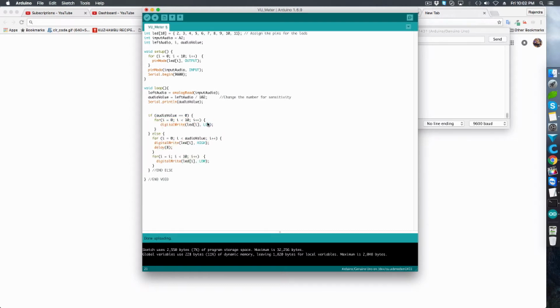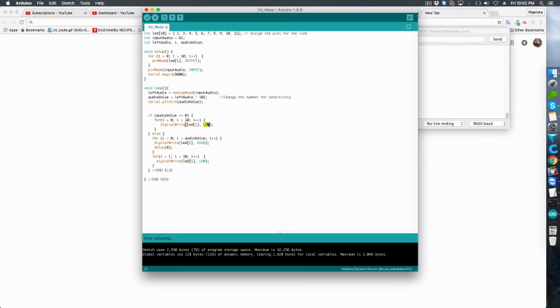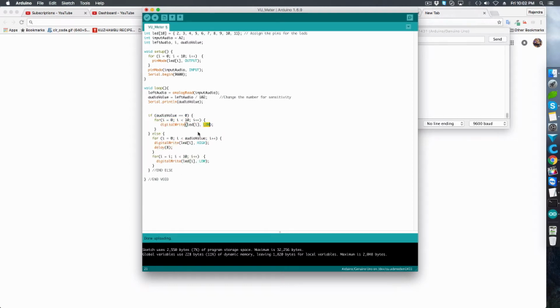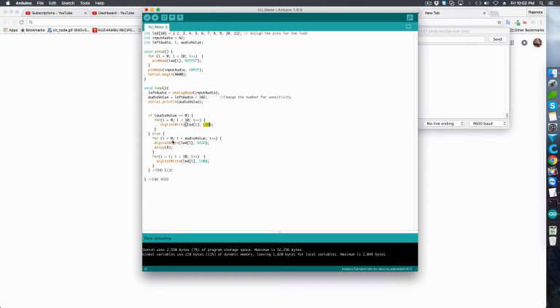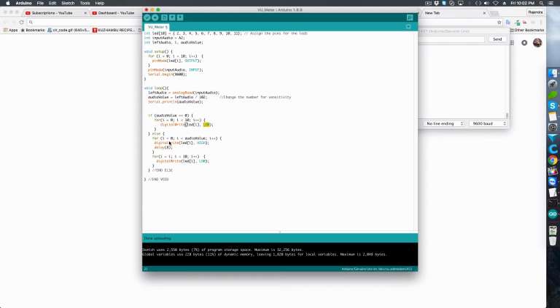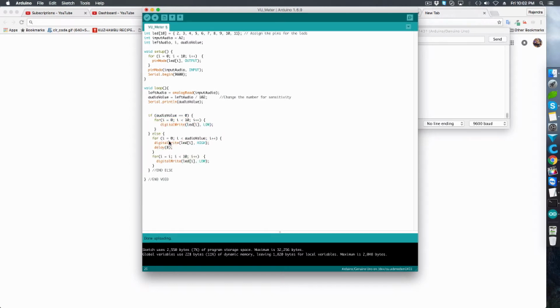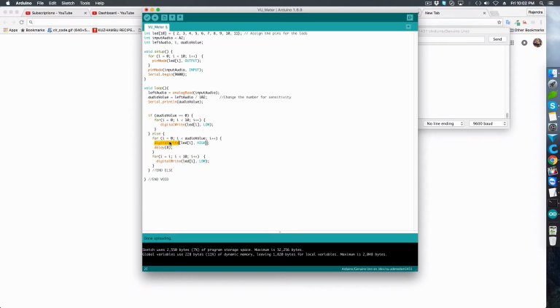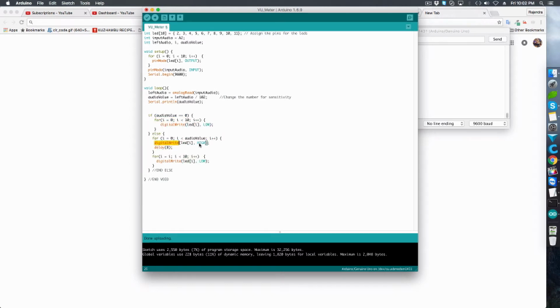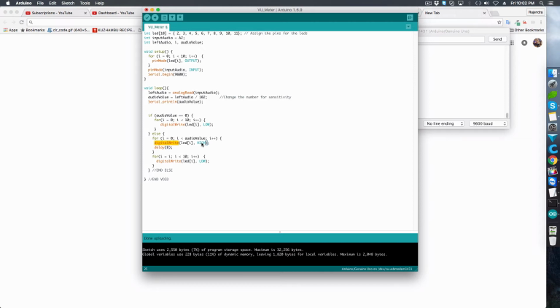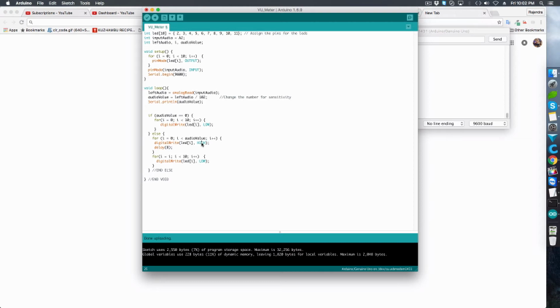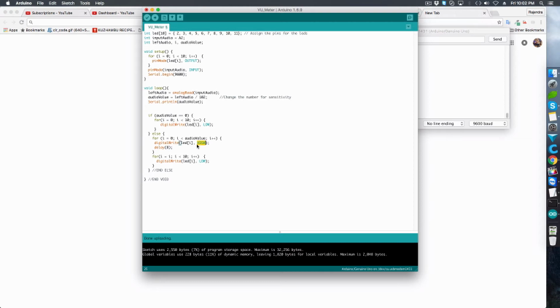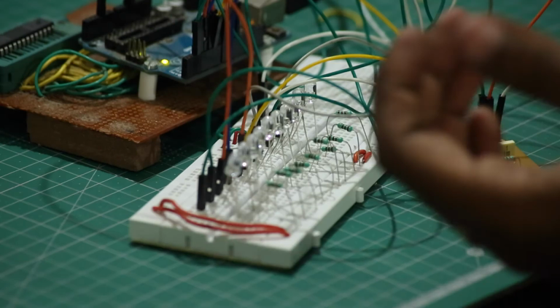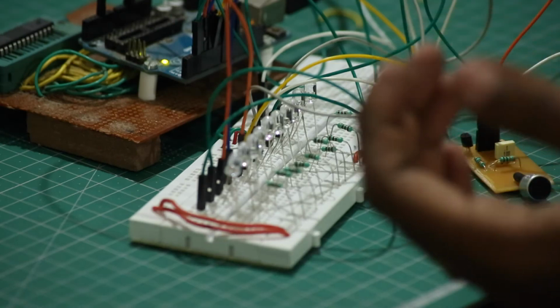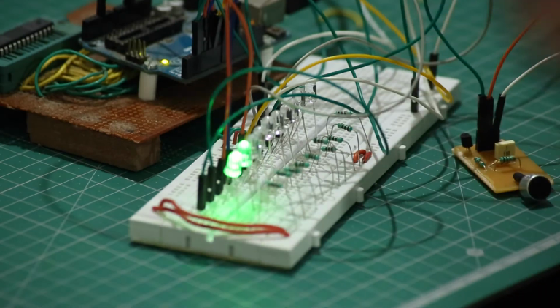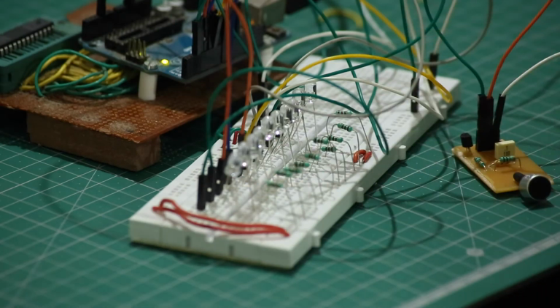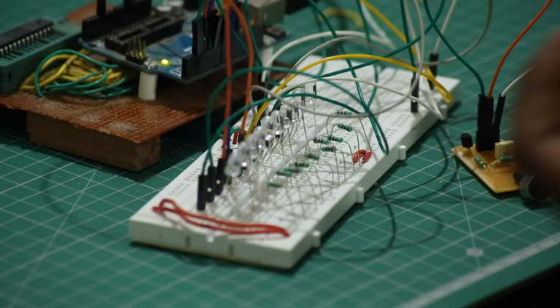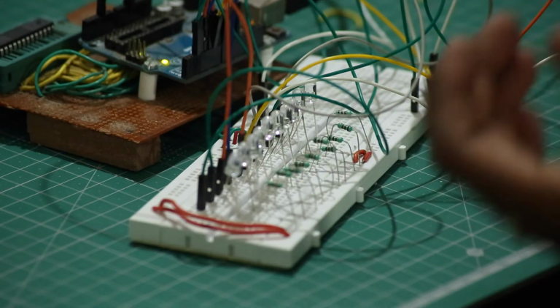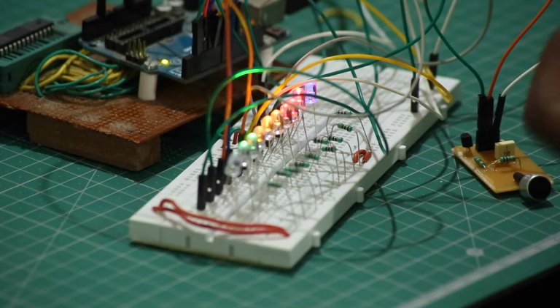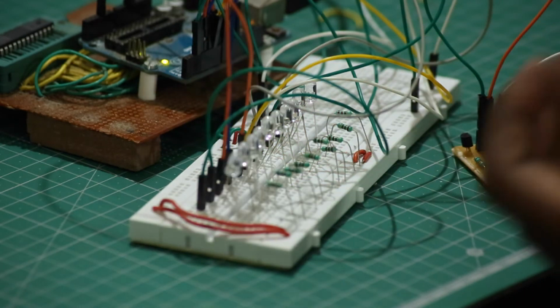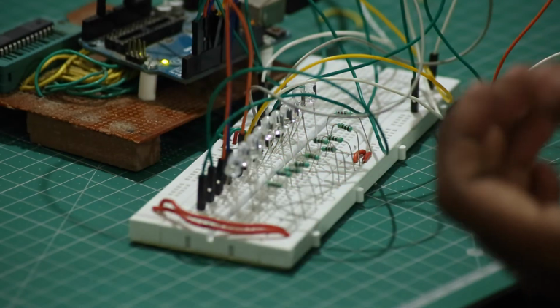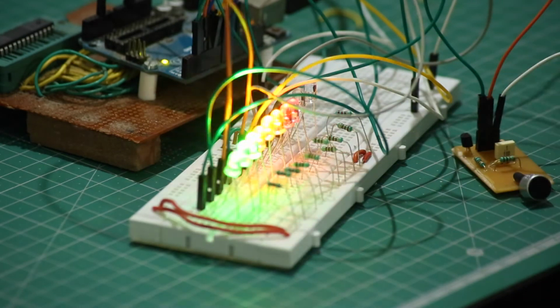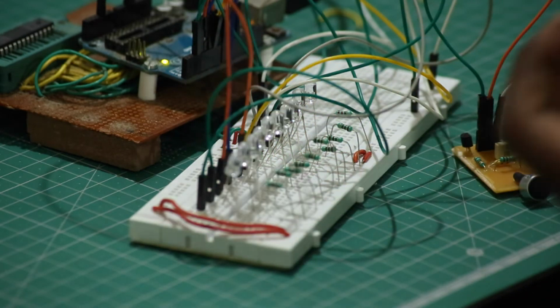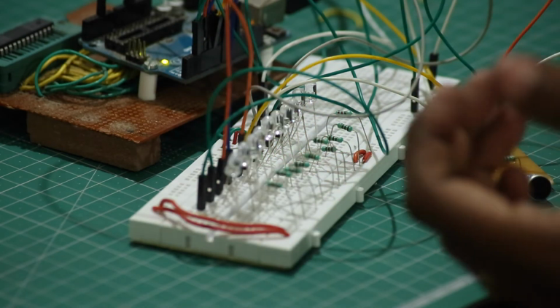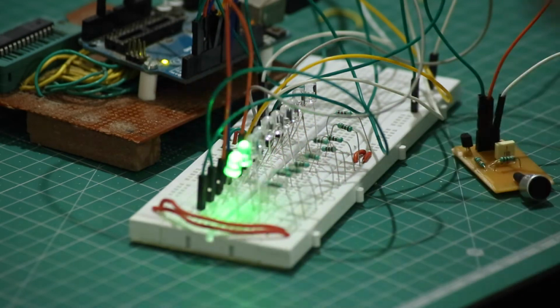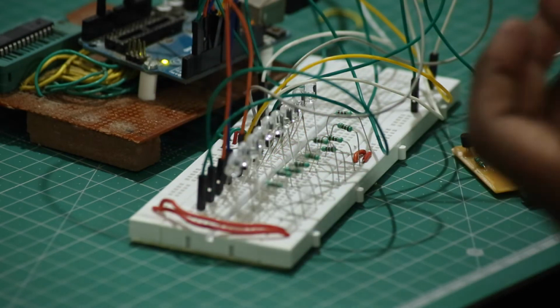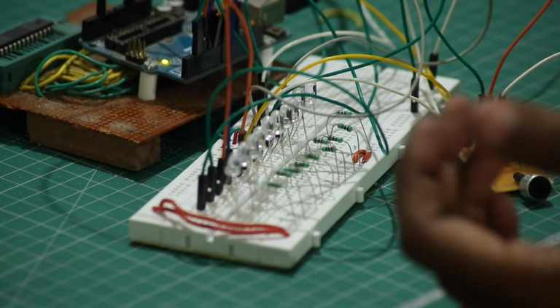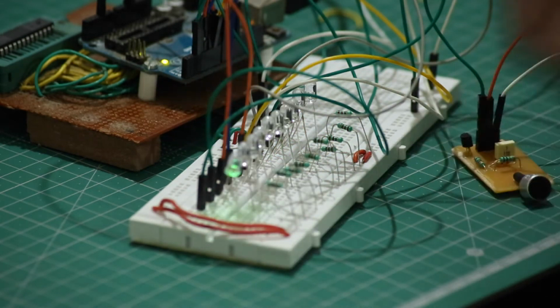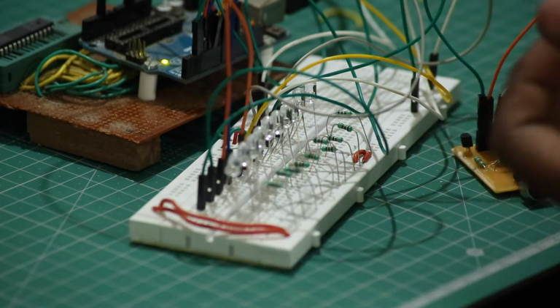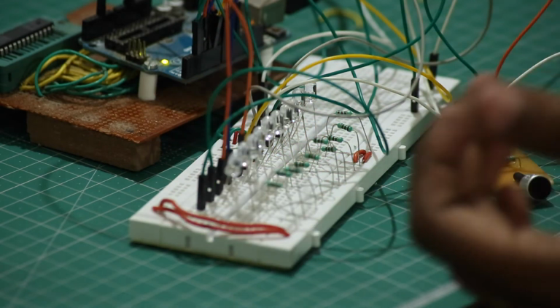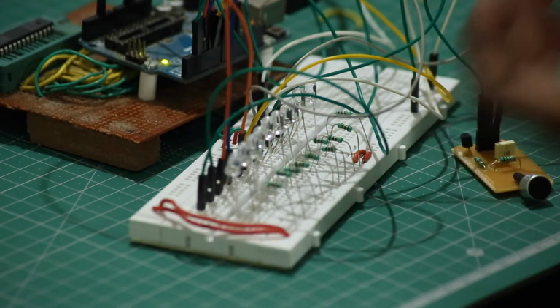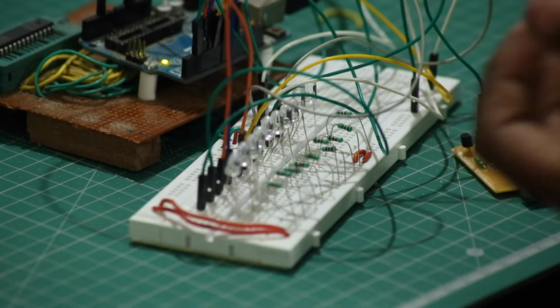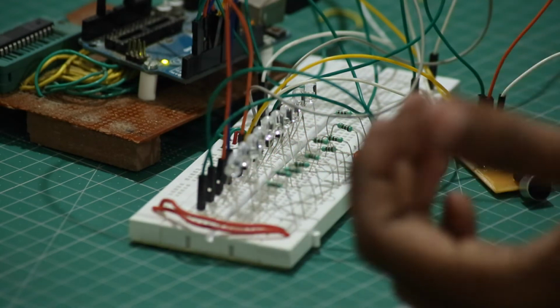Once I upload the code to my Arduino, I begin testing. With every clap, I can see the LEDs light up.